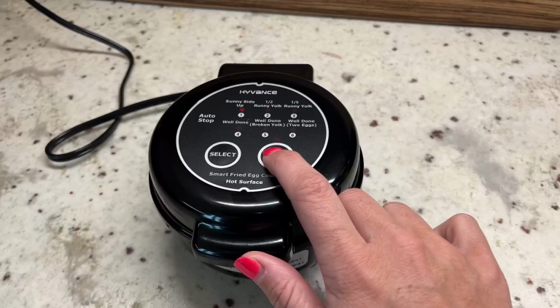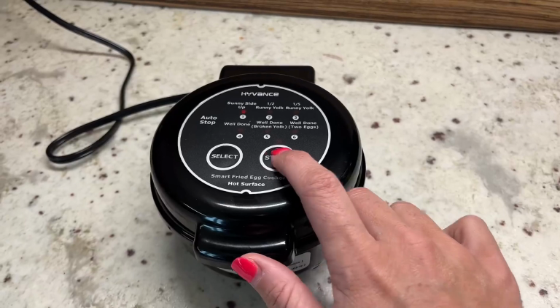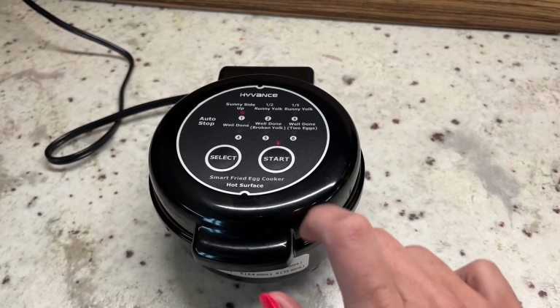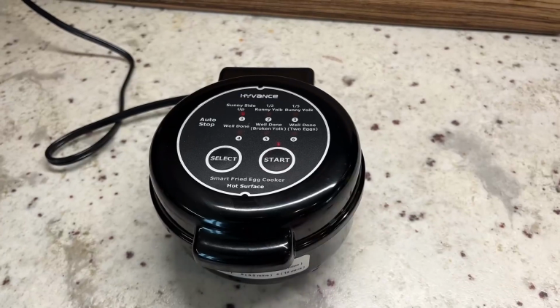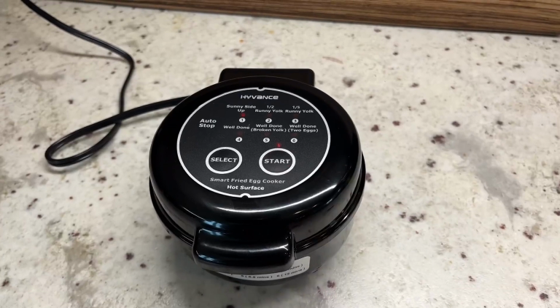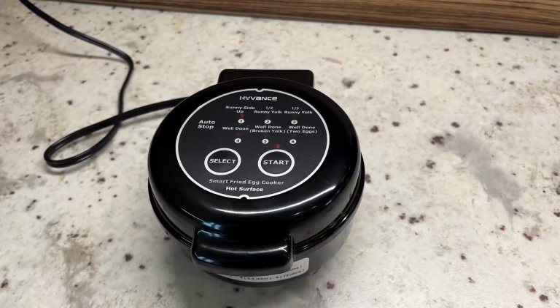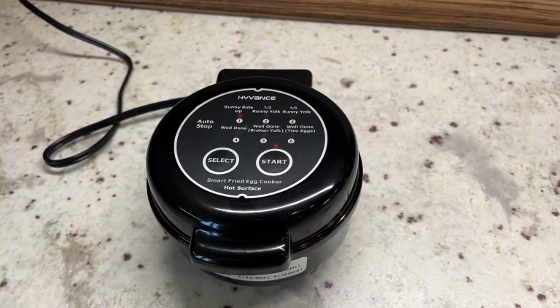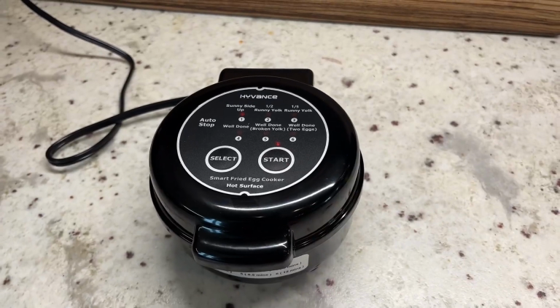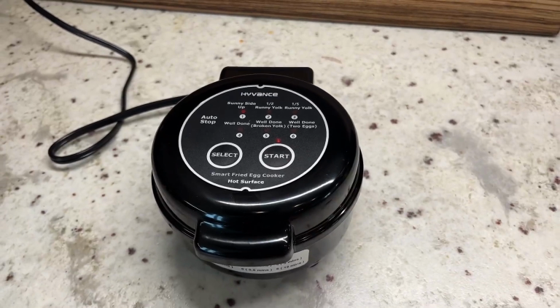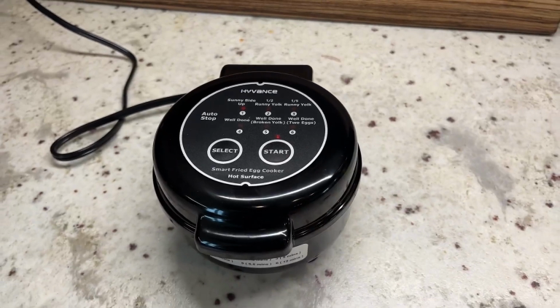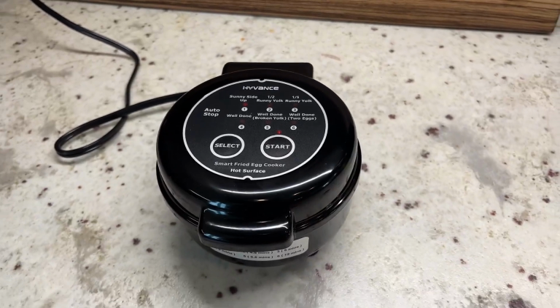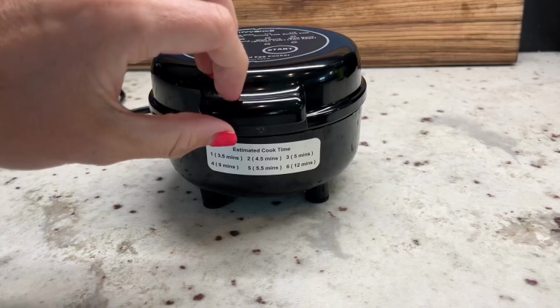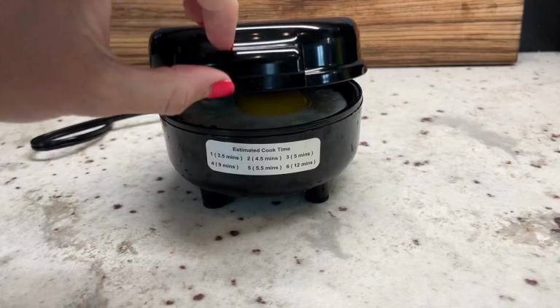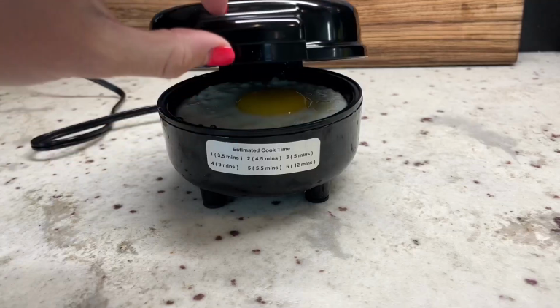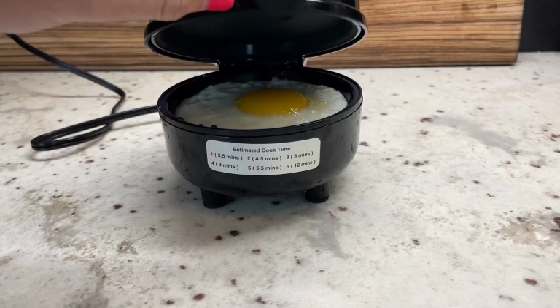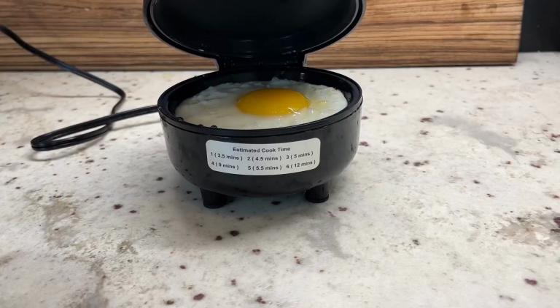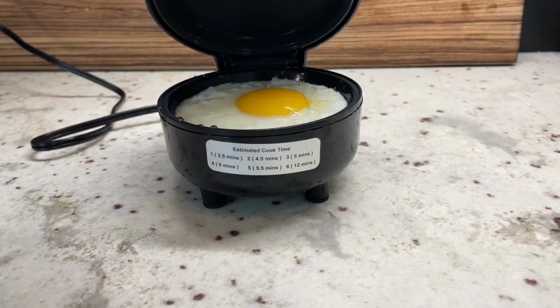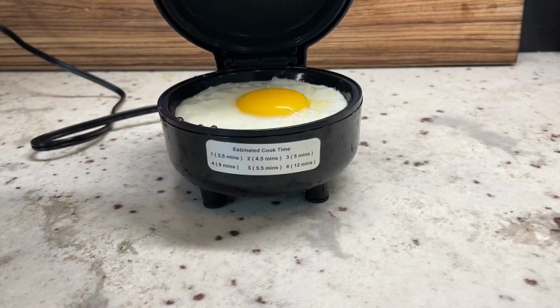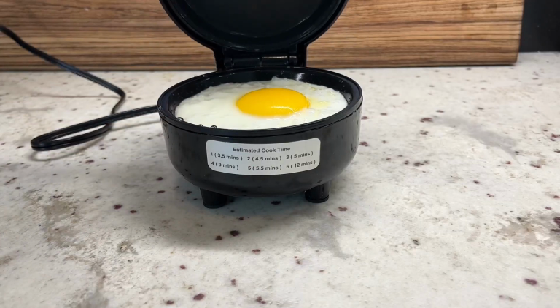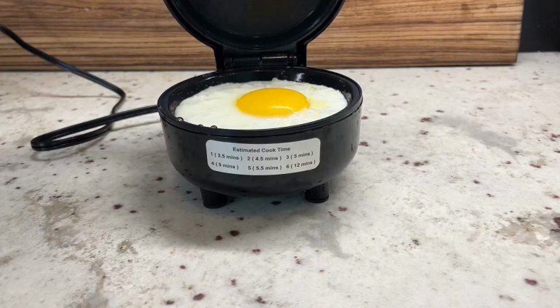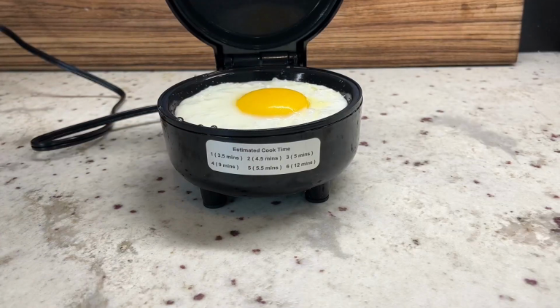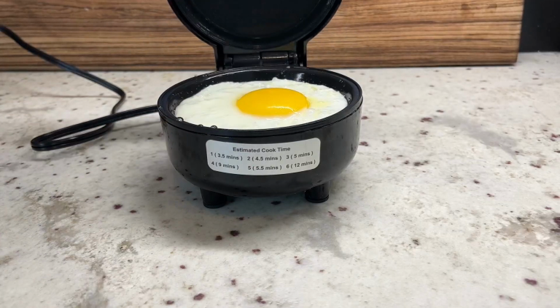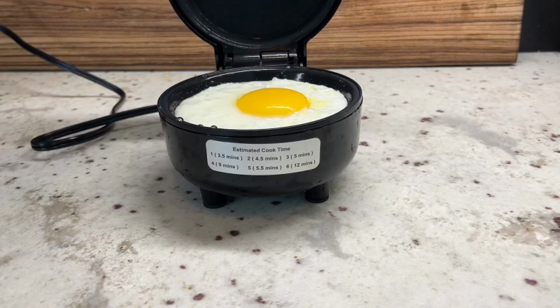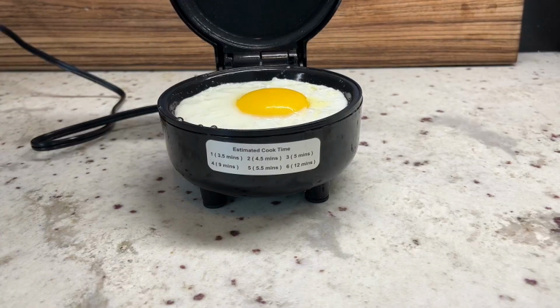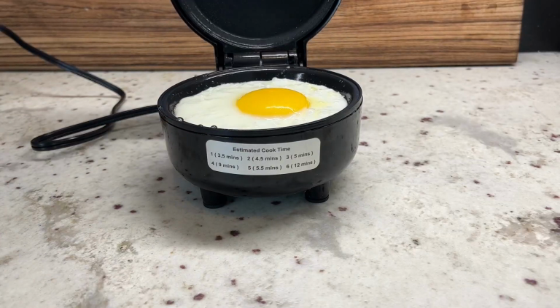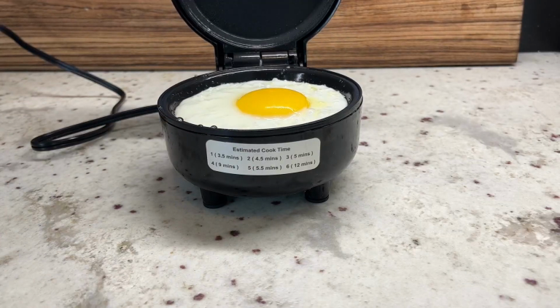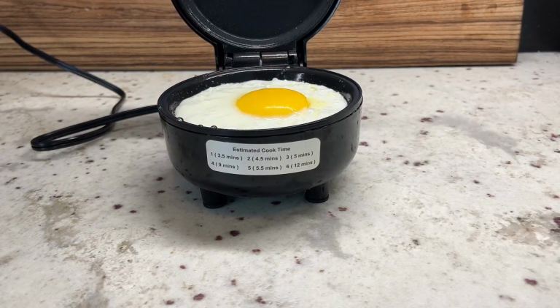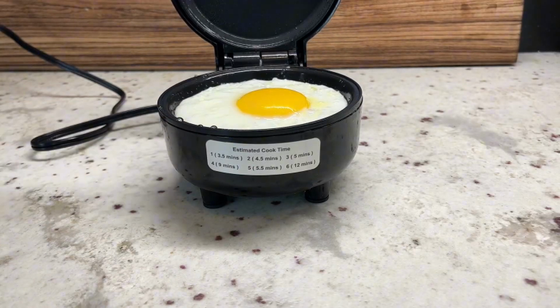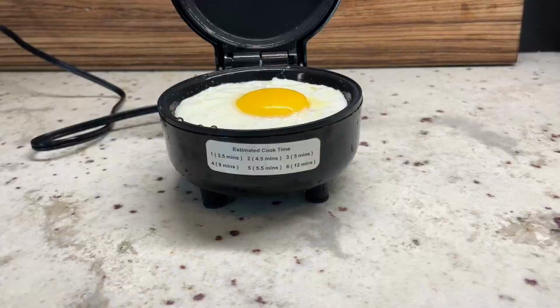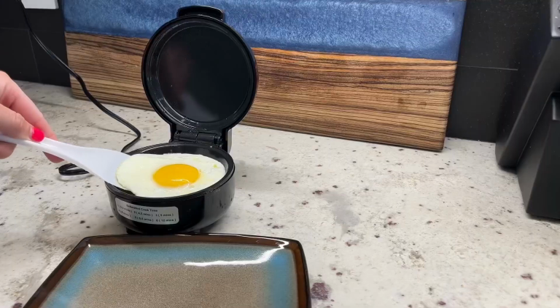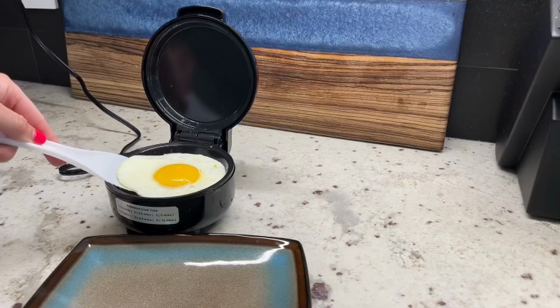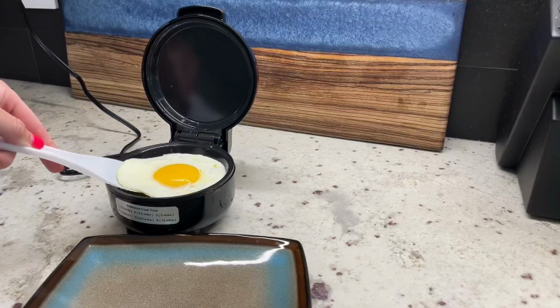Then you press start. The cook time ranges from about 3.5 minutes to 12 minutes depending on your setting.